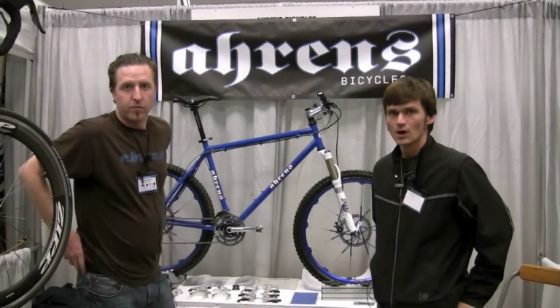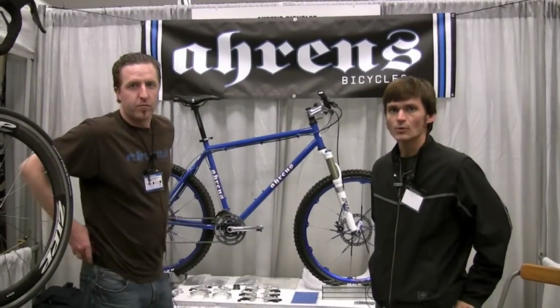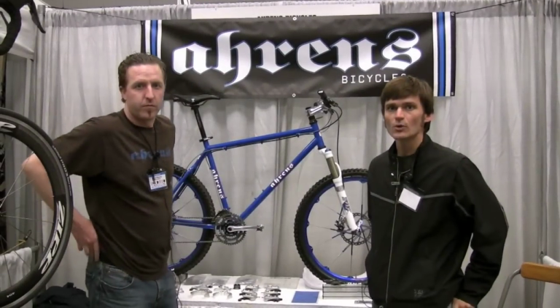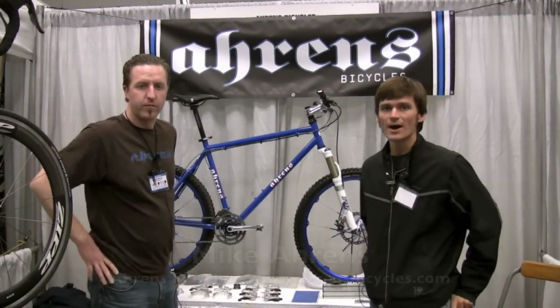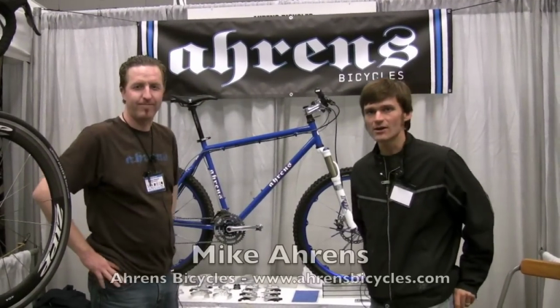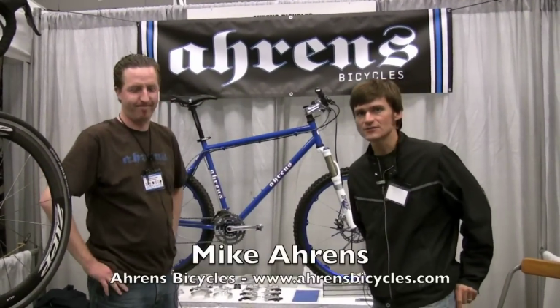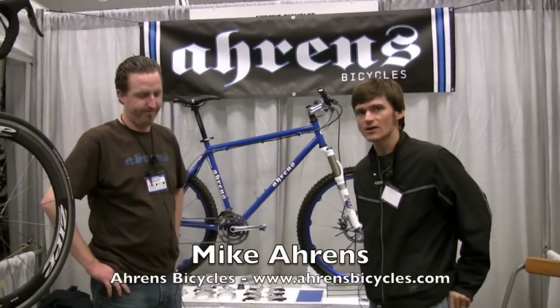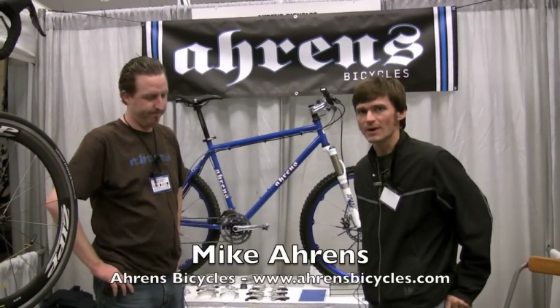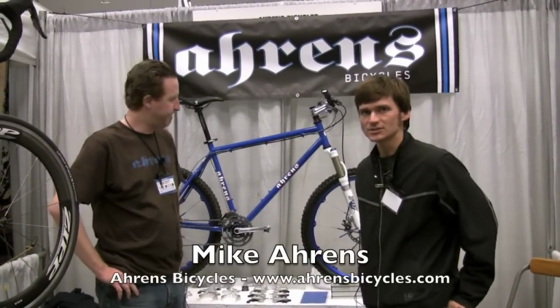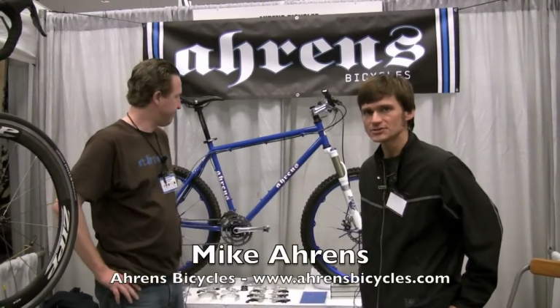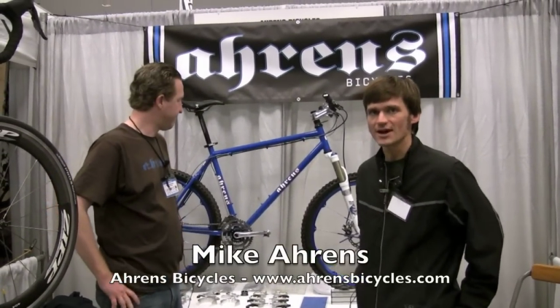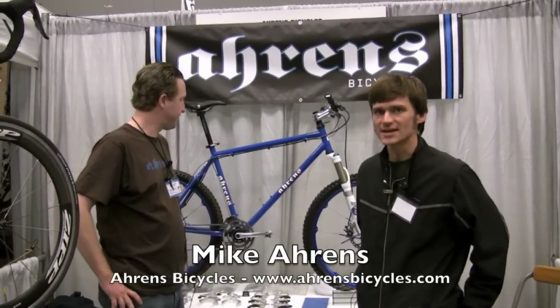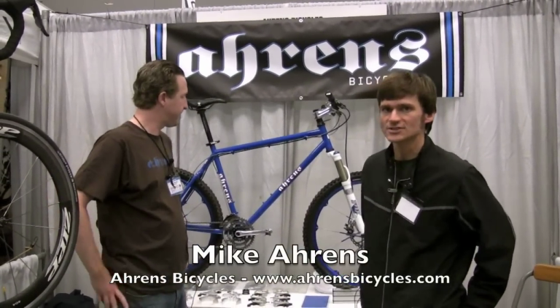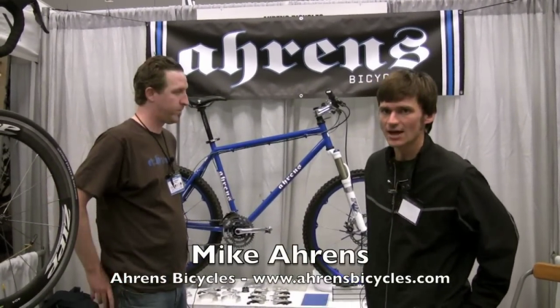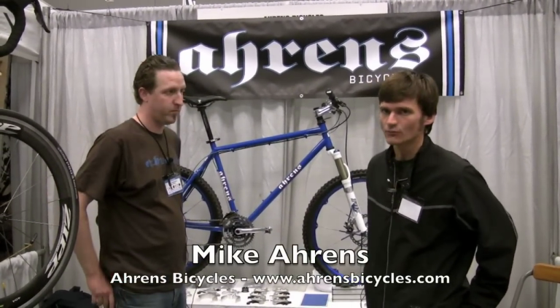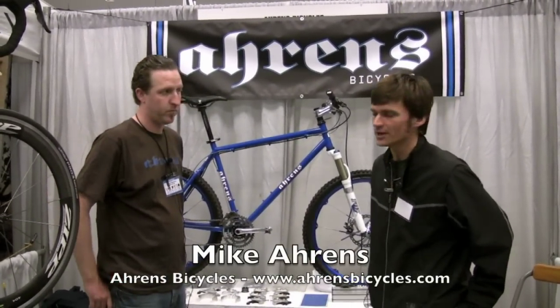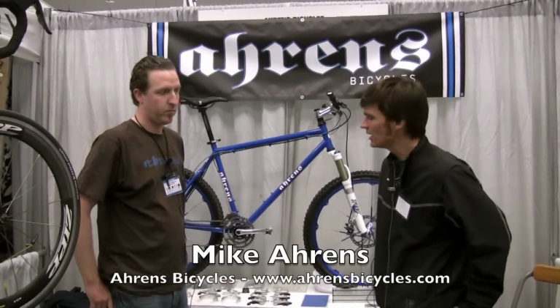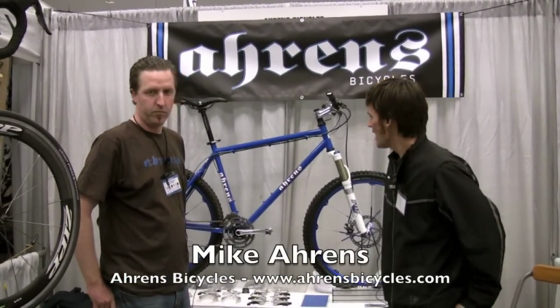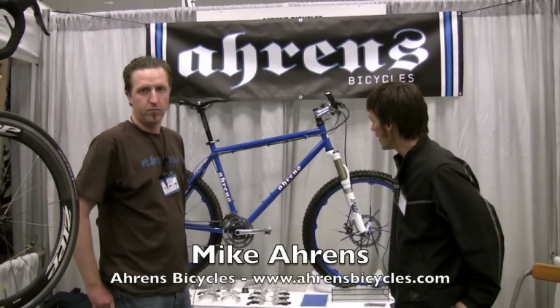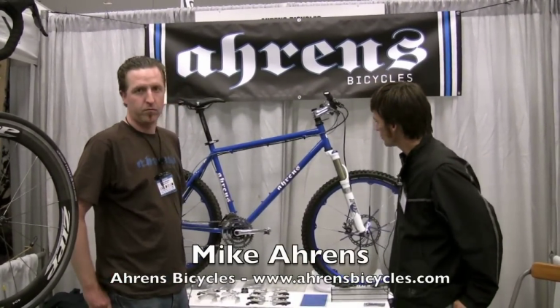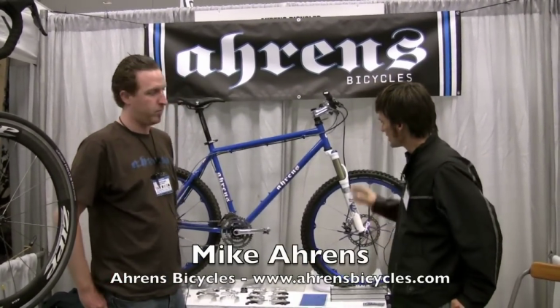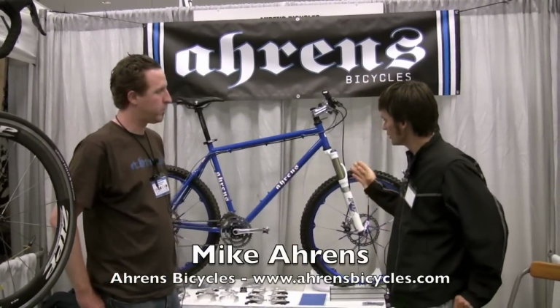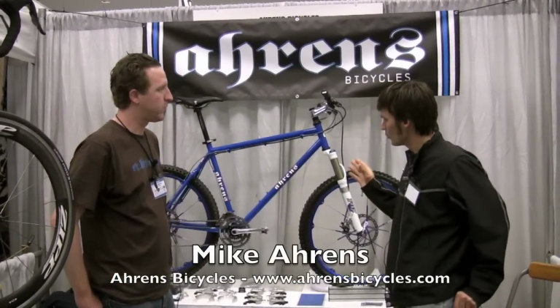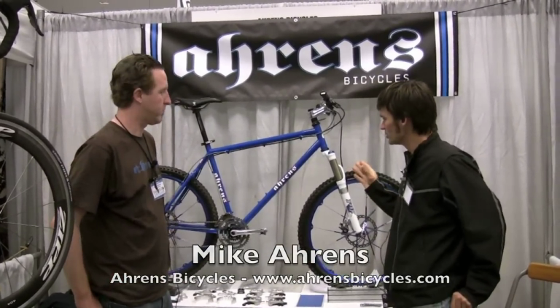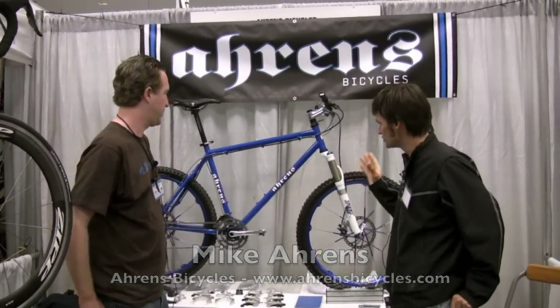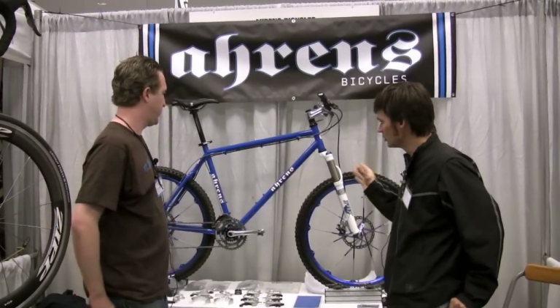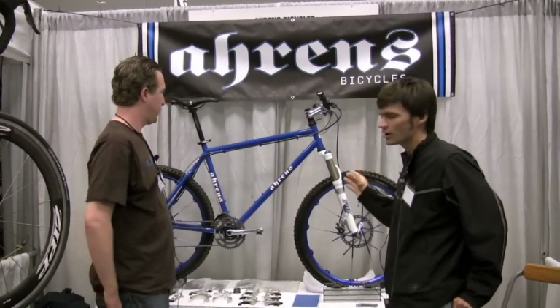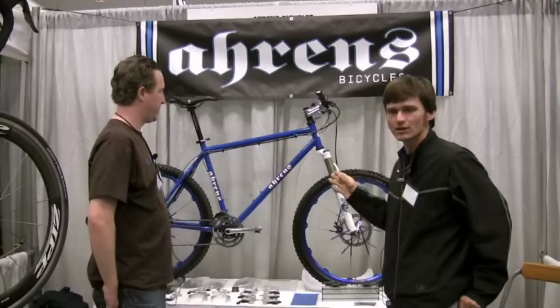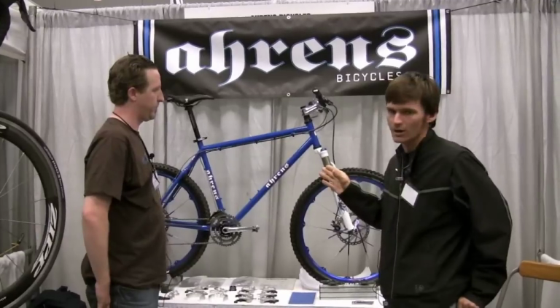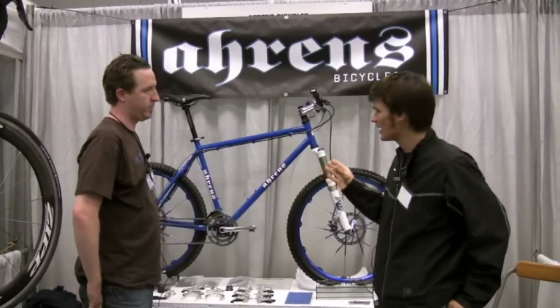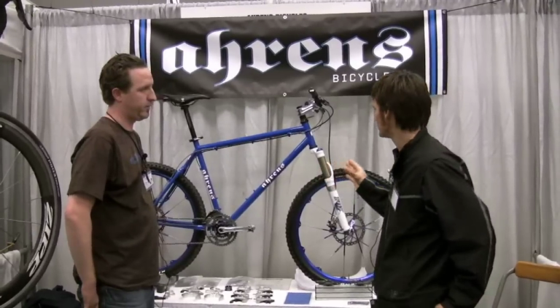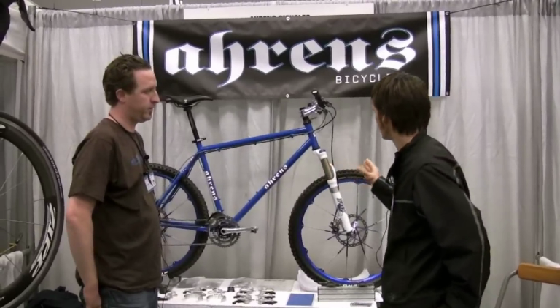We're here with Mike Ahrens of Ahrens Bicycles out of San Jose, California. We're taking a look at one of your steel hardtail mountain bikes here.